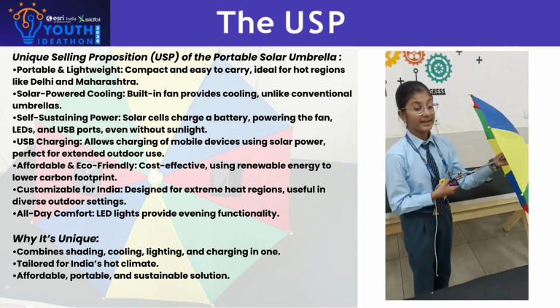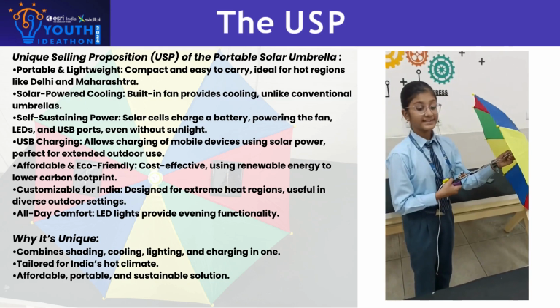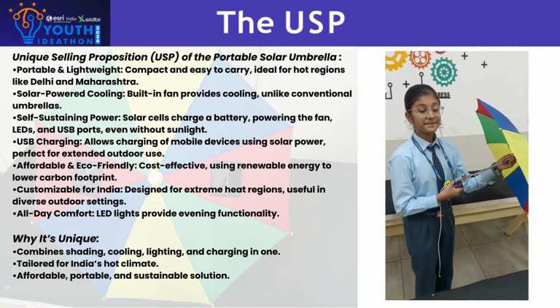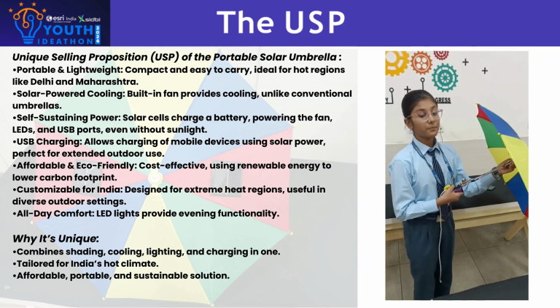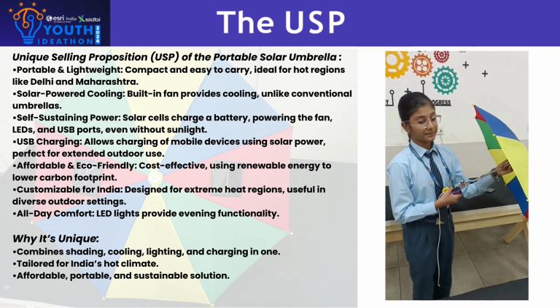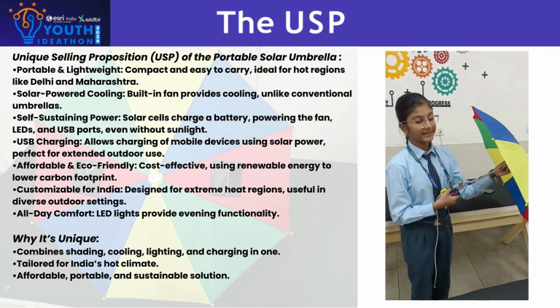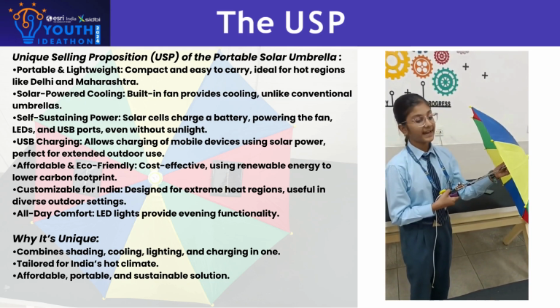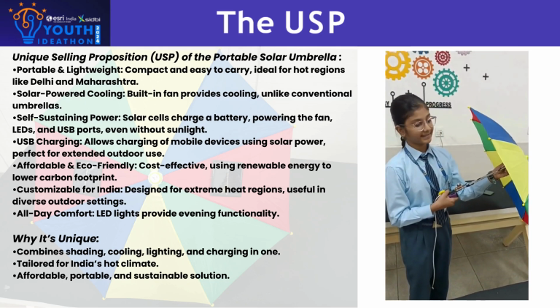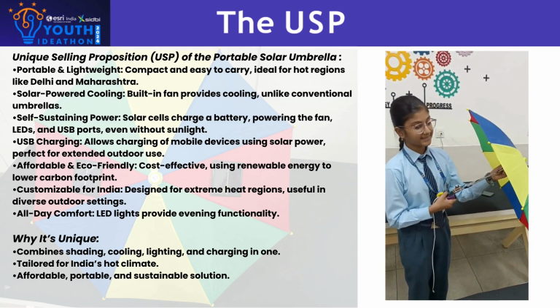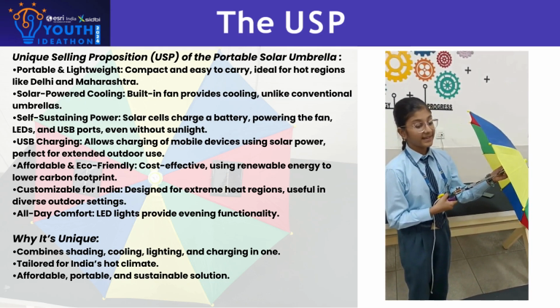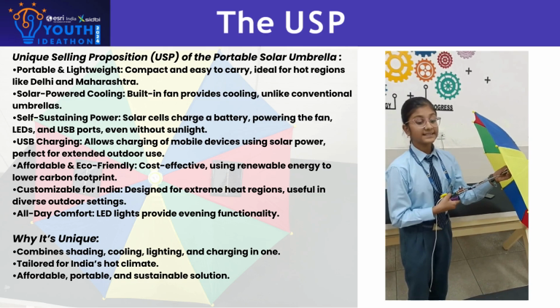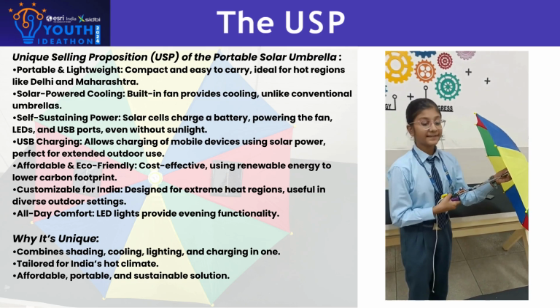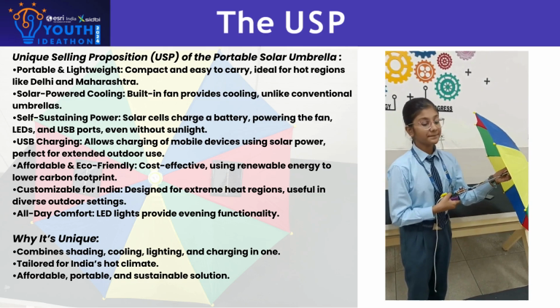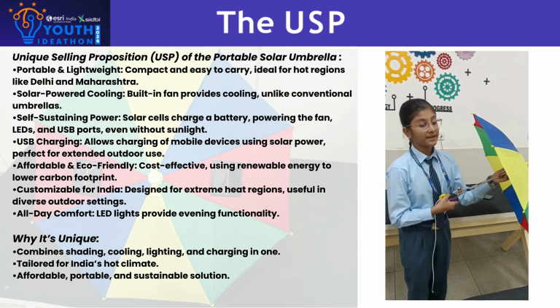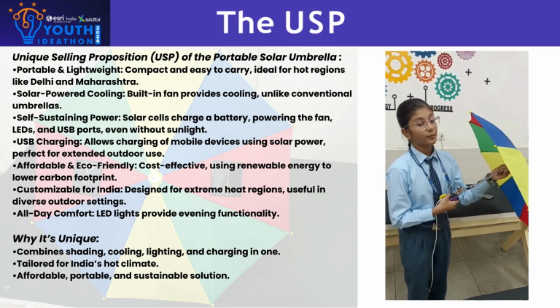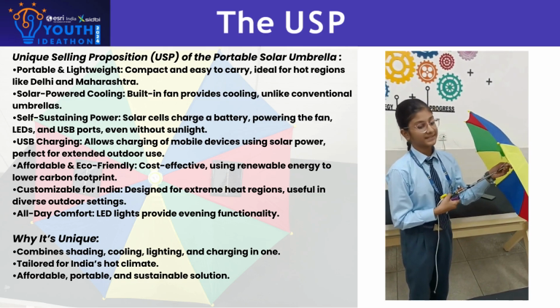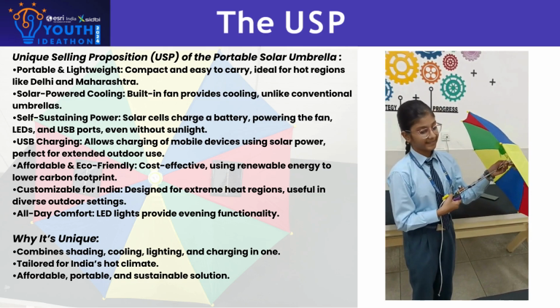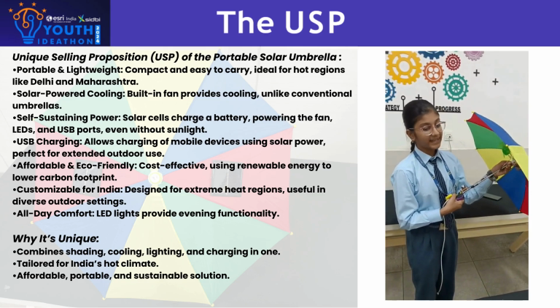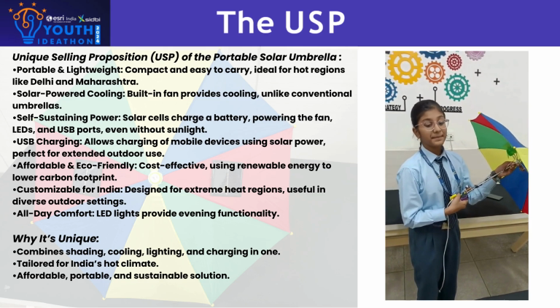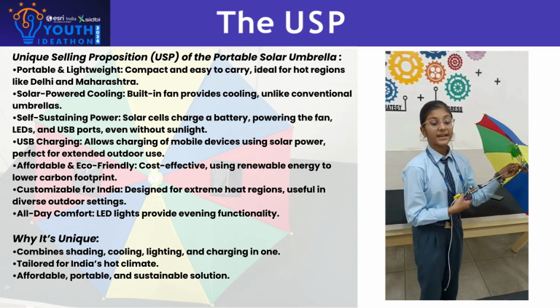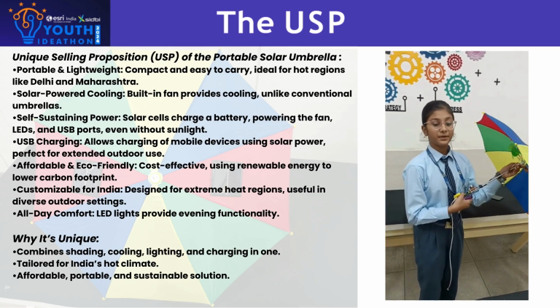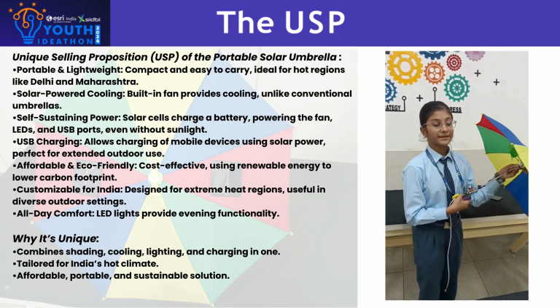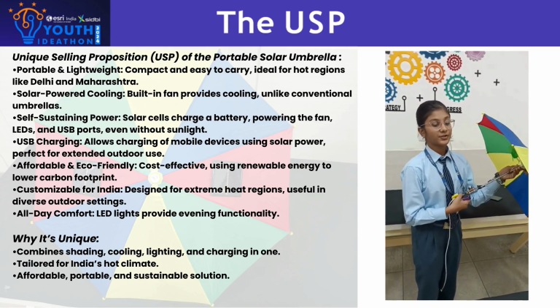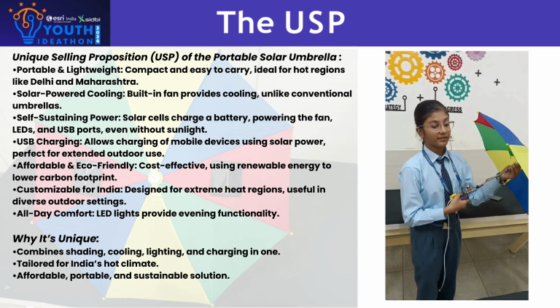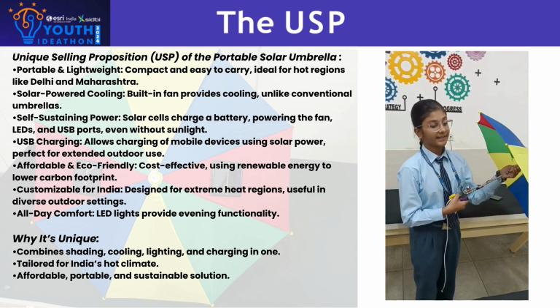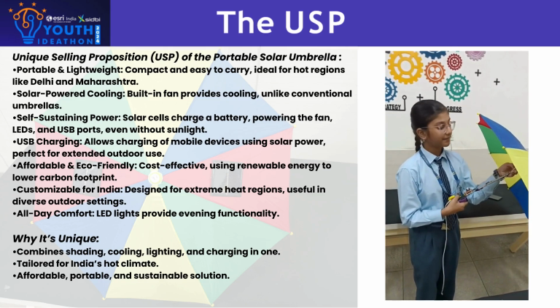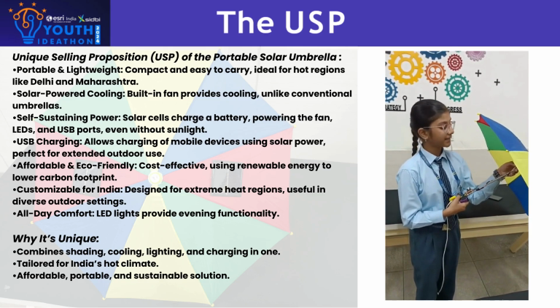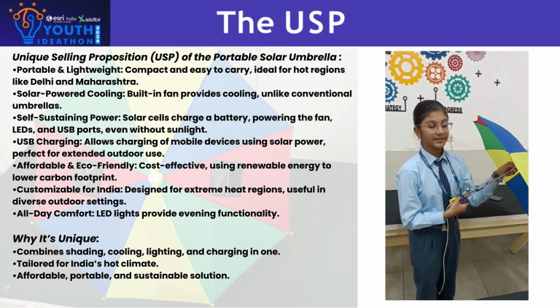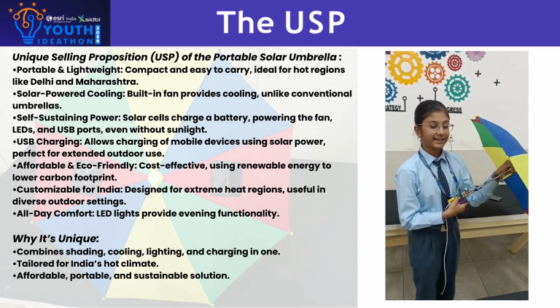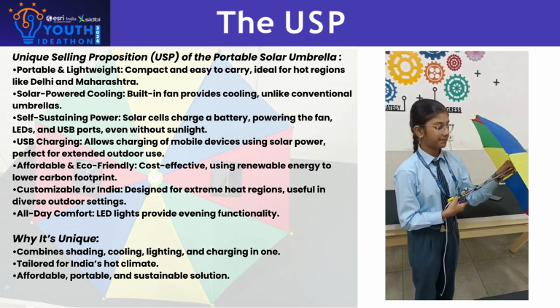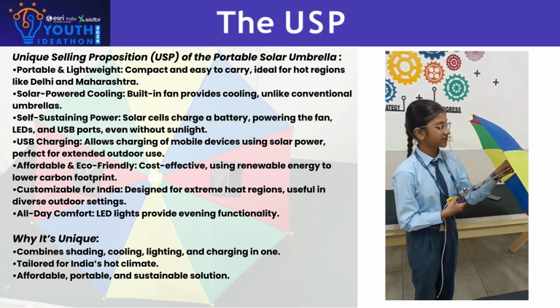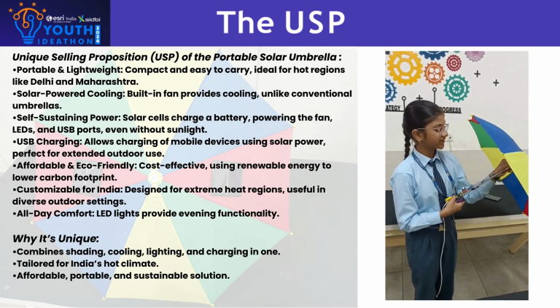Designed for portability and ease, this lightweight umbrella folds neatly, making it perfect for travel and everyday use in high-temperature regions.